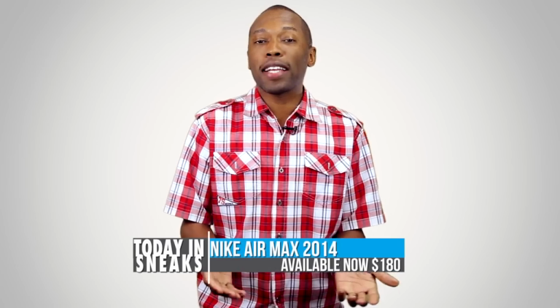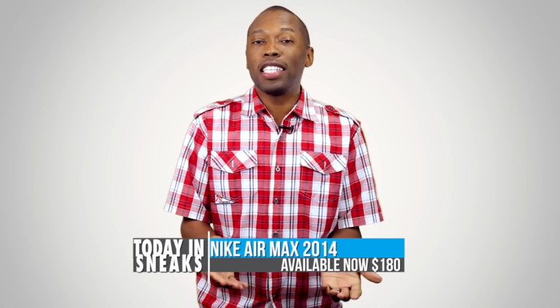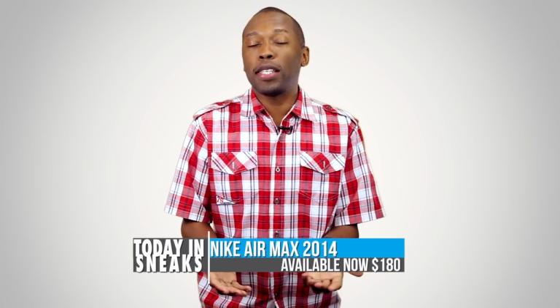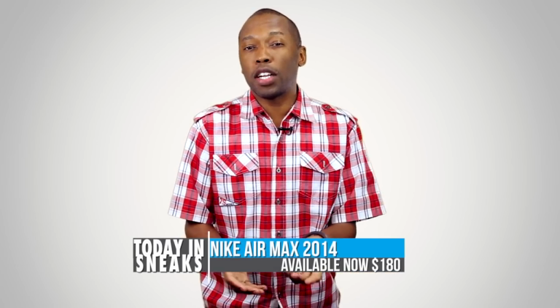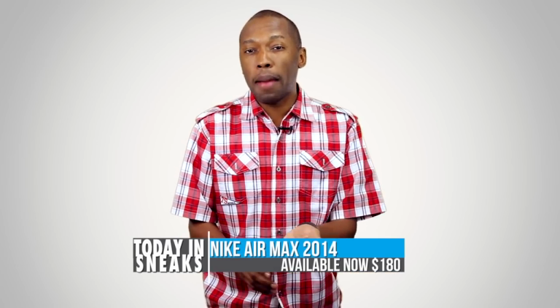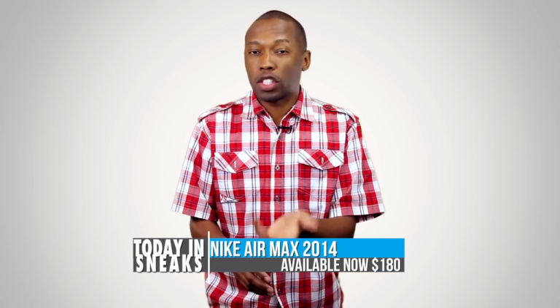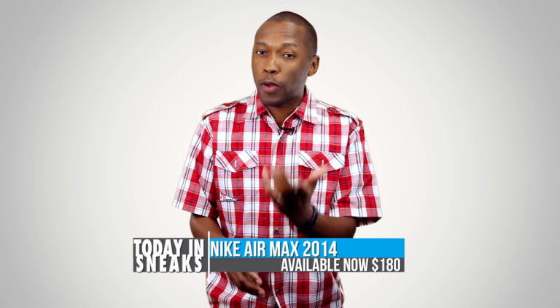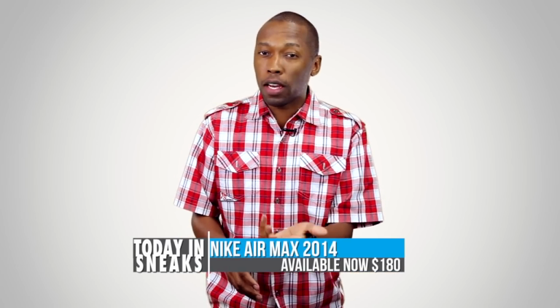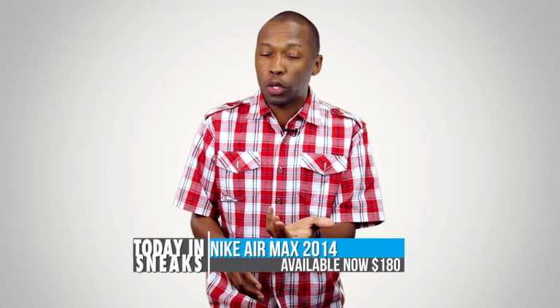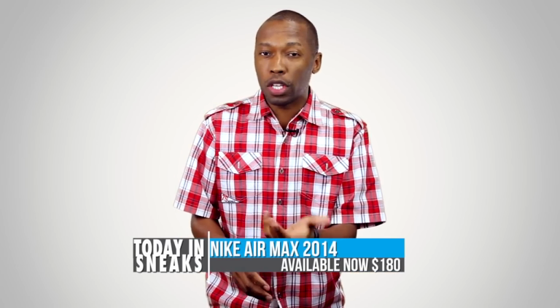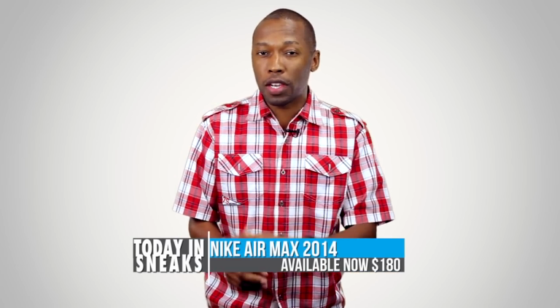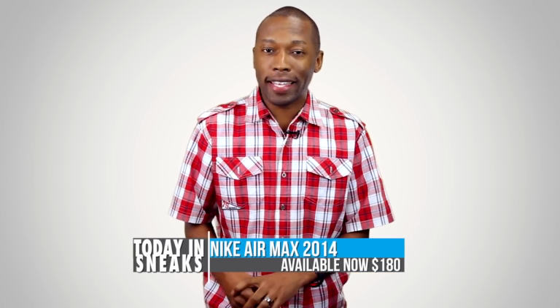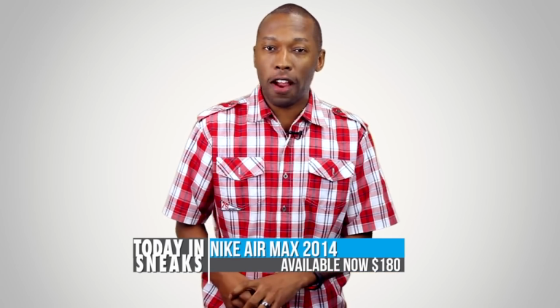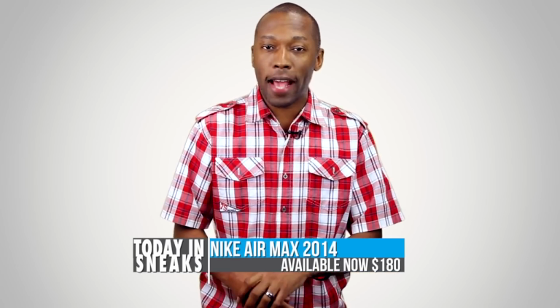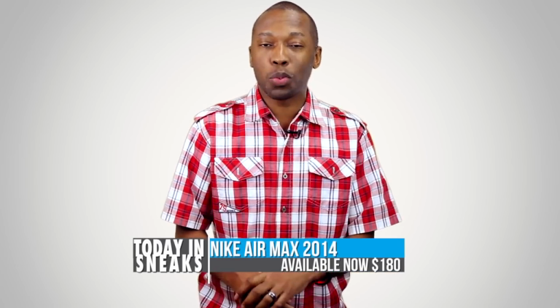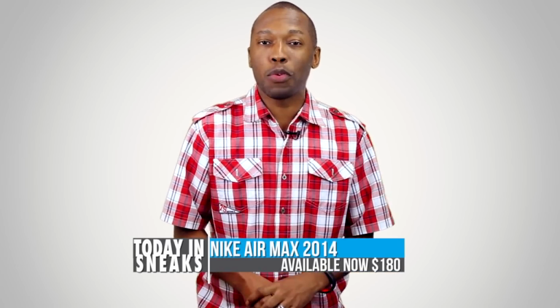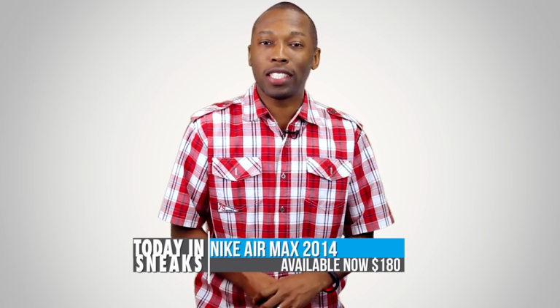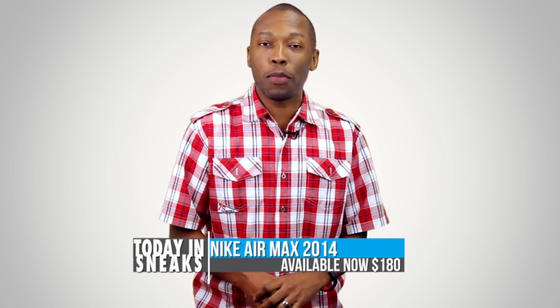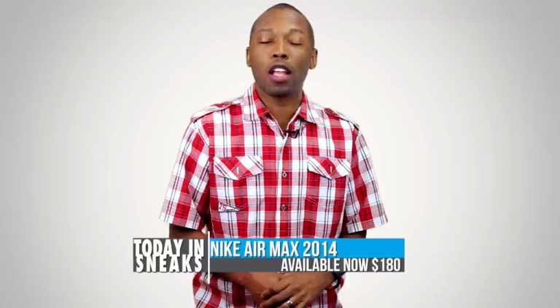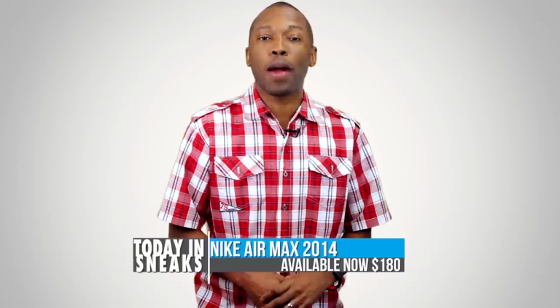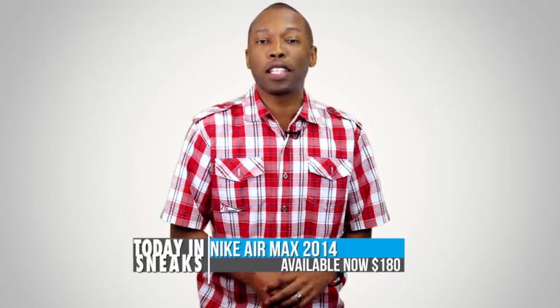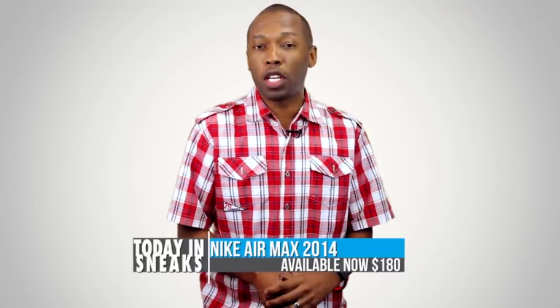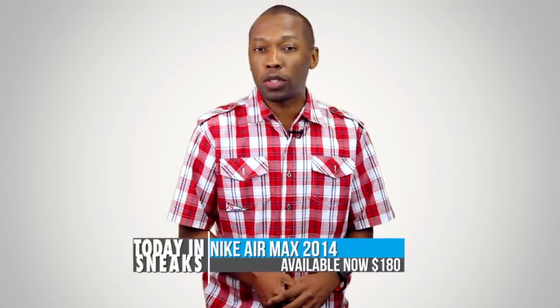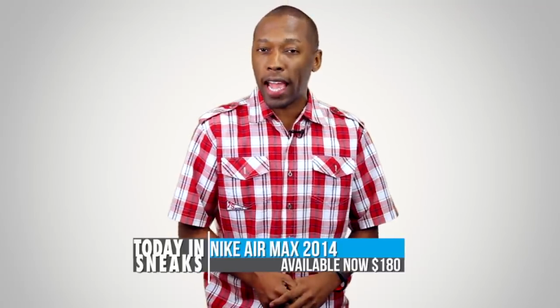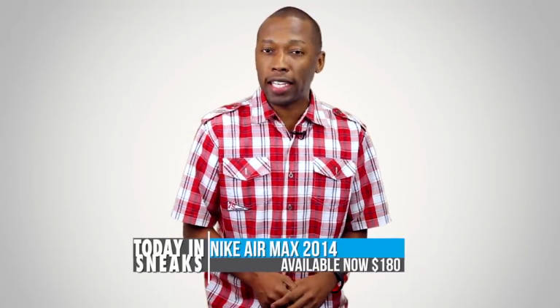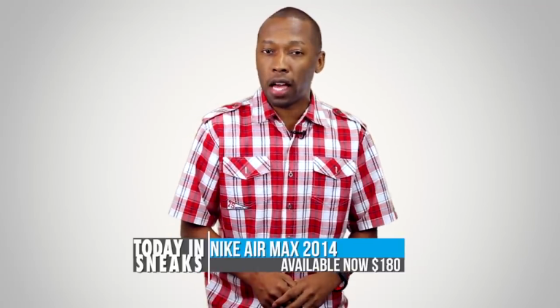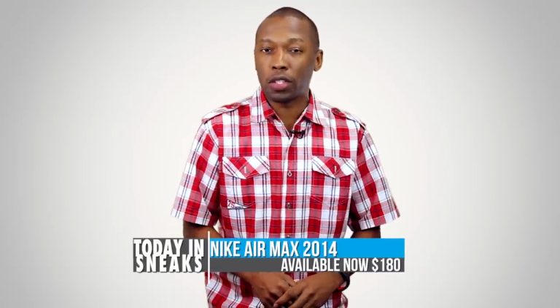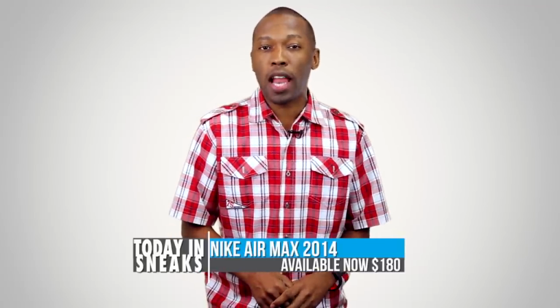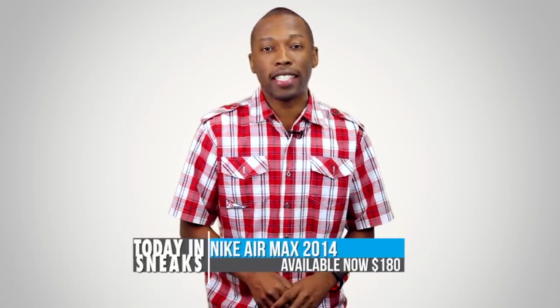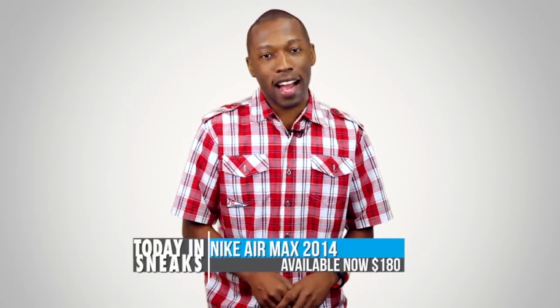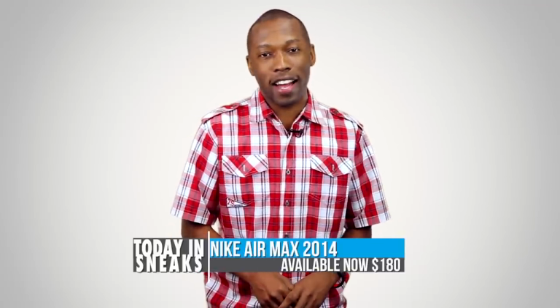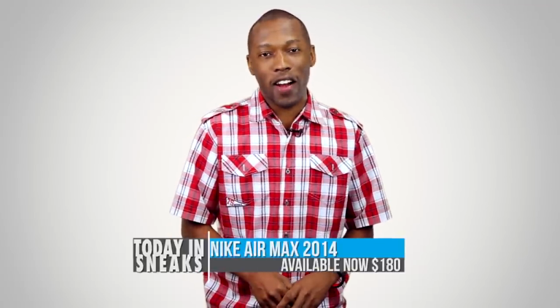If you're interested in grabbing just the regular version of the Nike Air Max 2014, it's priced at $180 on Nike.com.